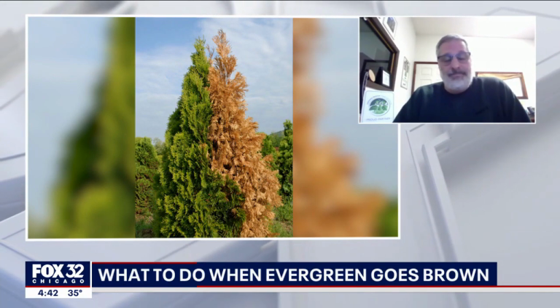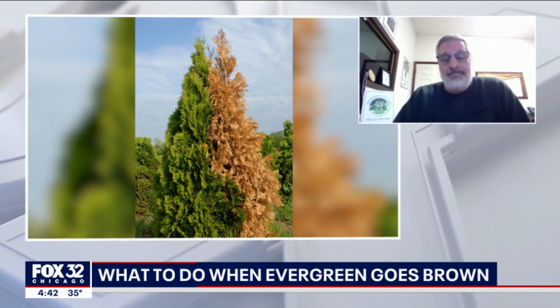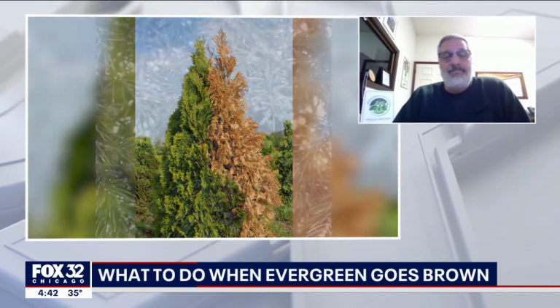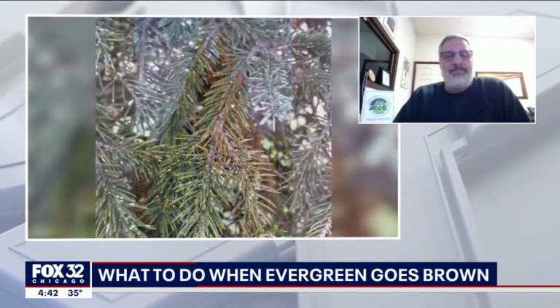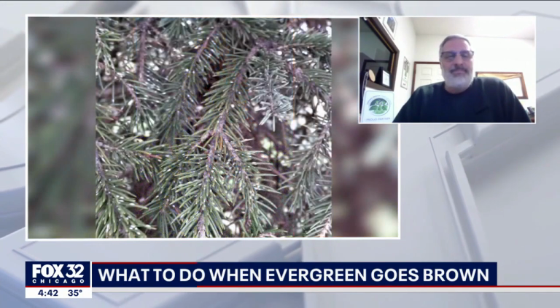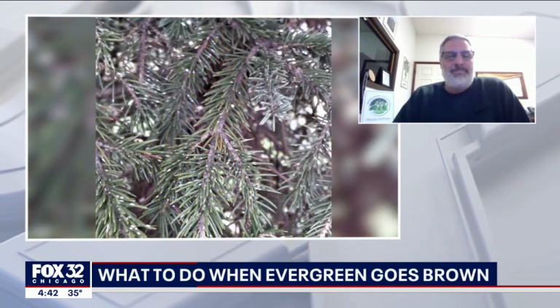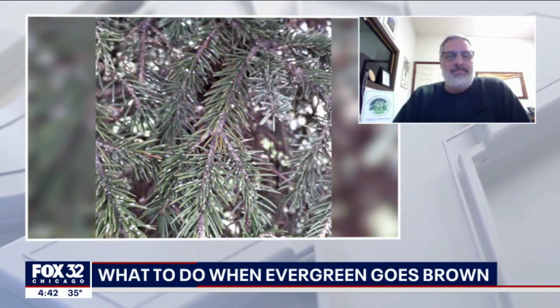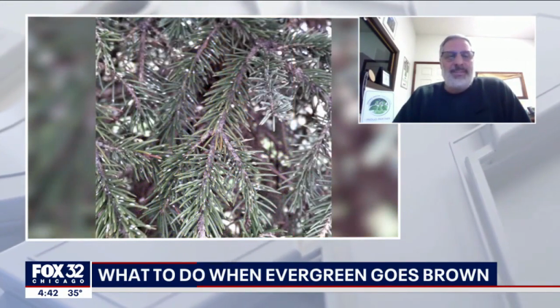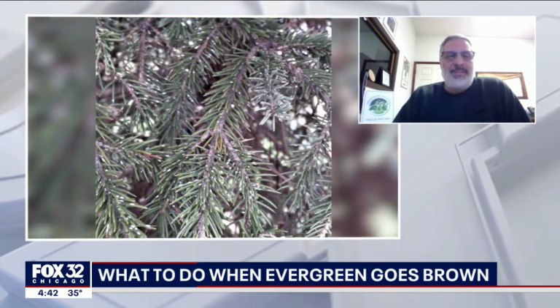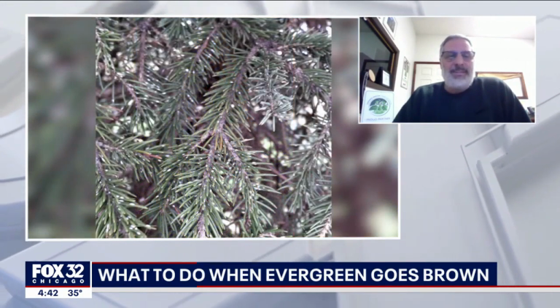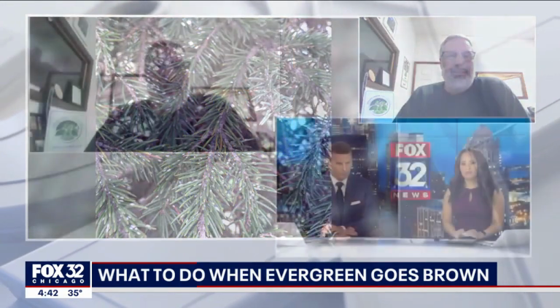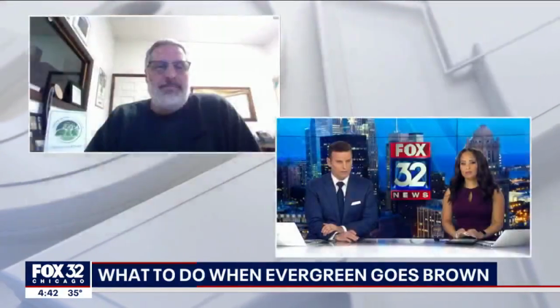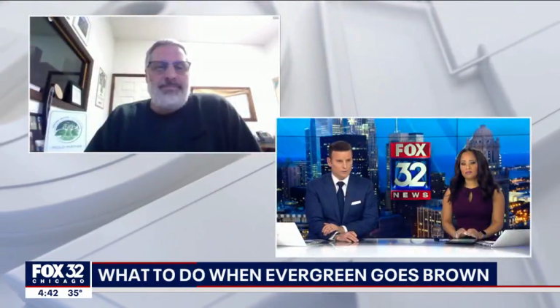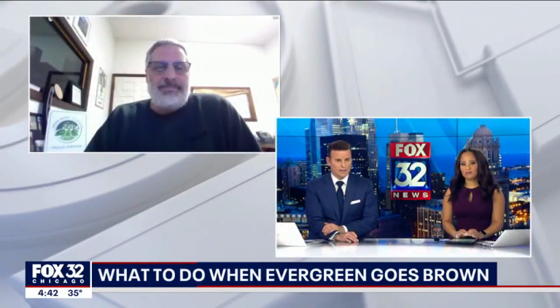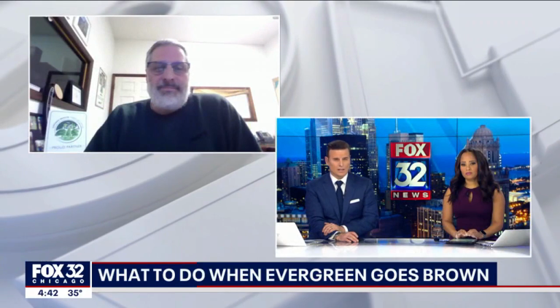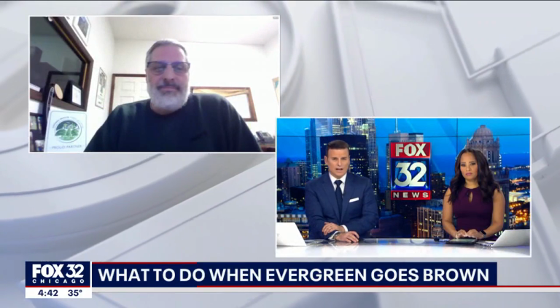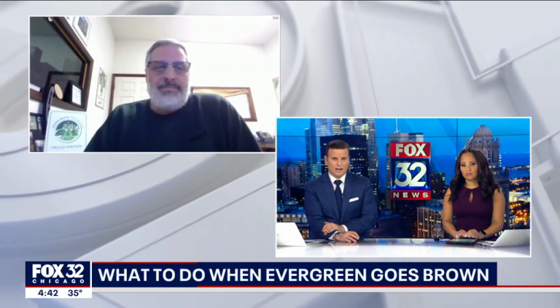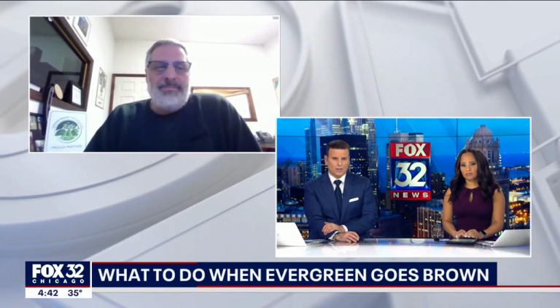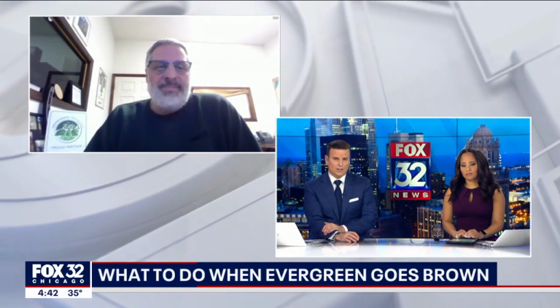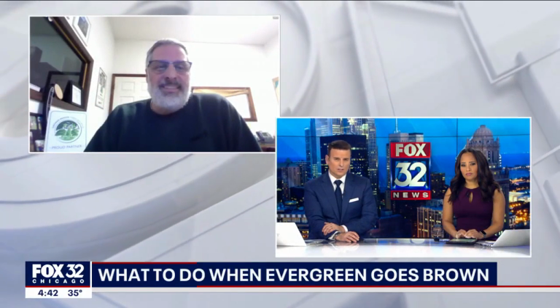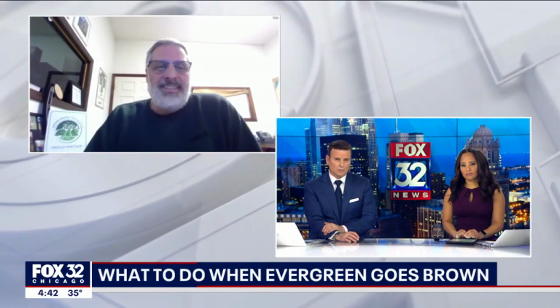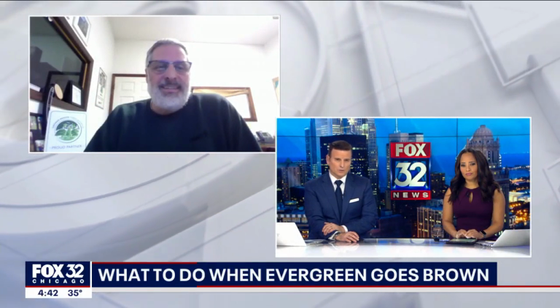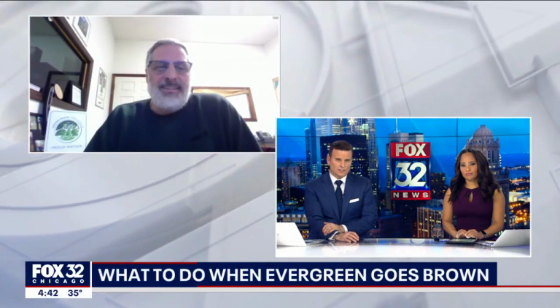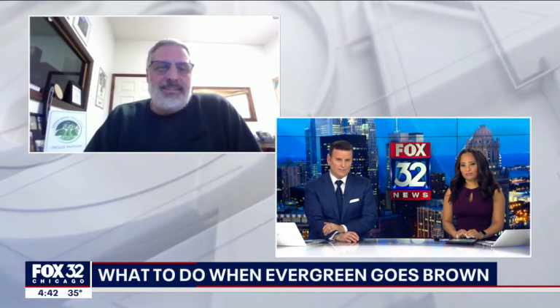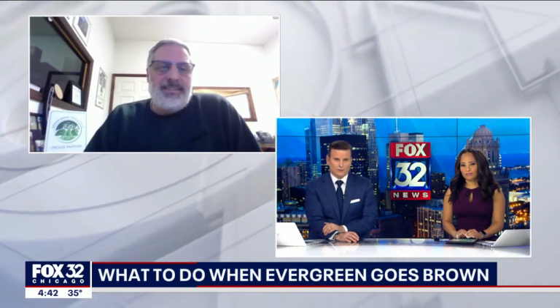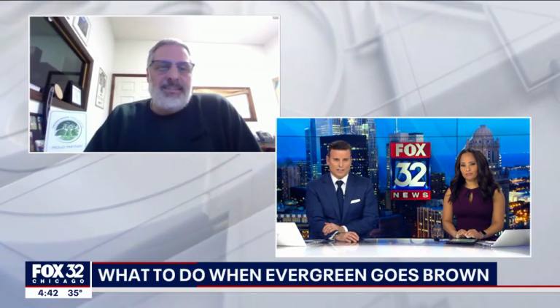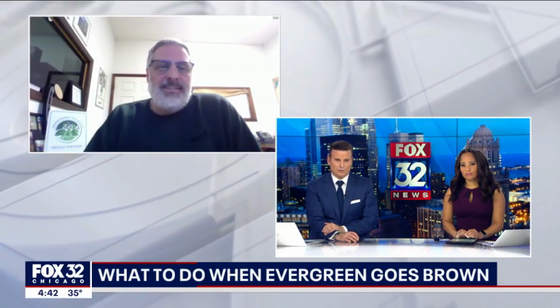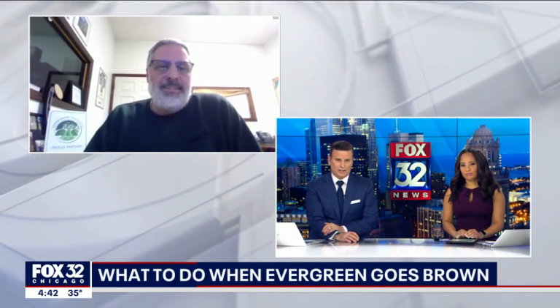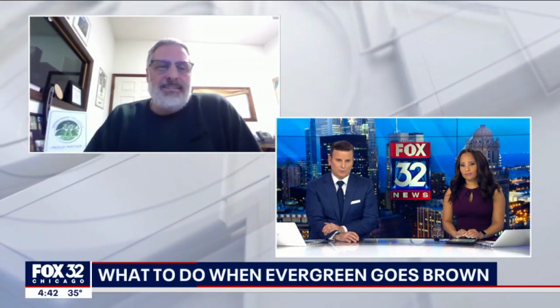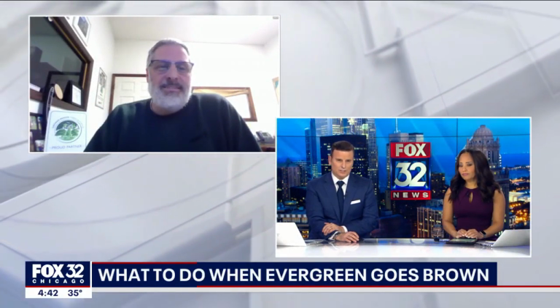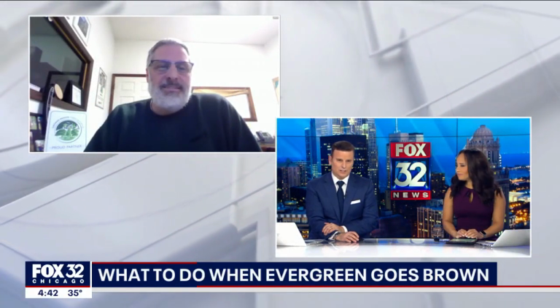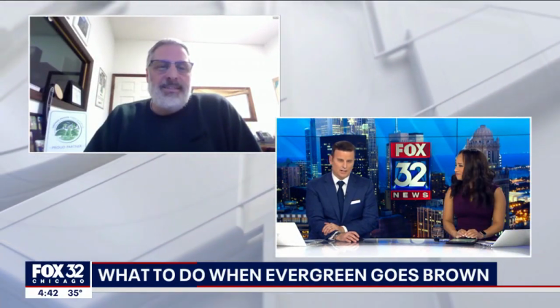Good advice — first time I'm hearing about that paraffin wax. Sean, thanks so much with the Davey Tree Company. Appreciate your time.